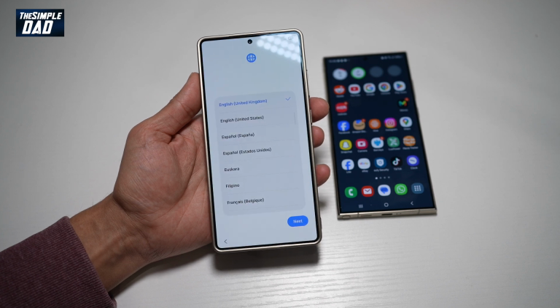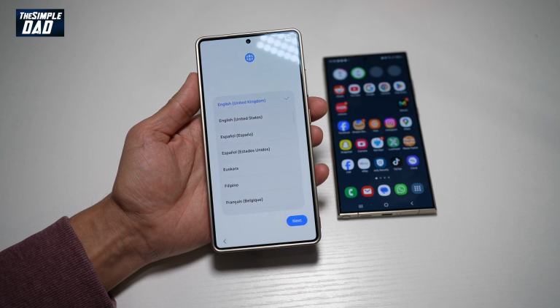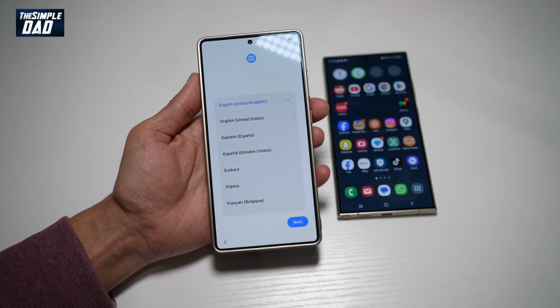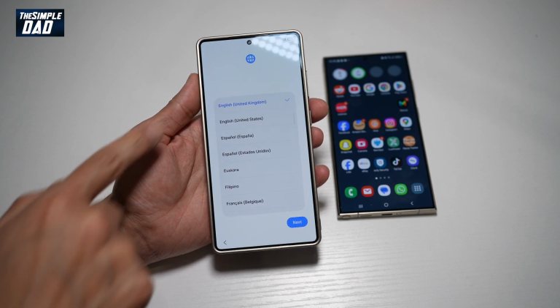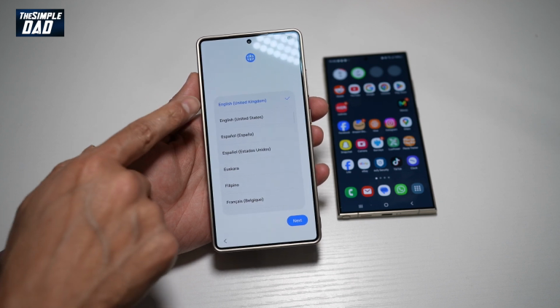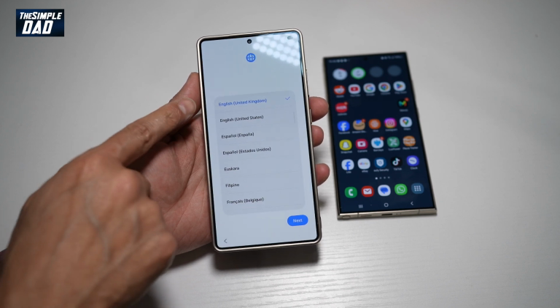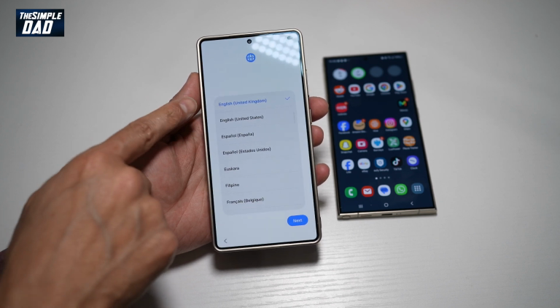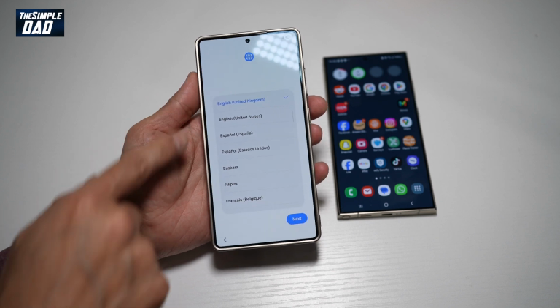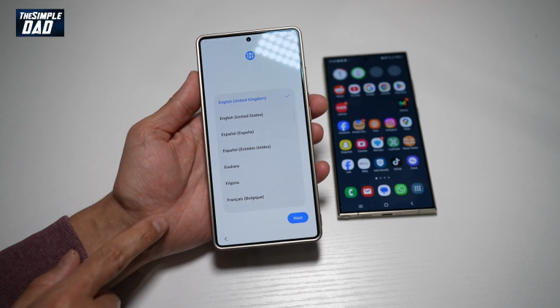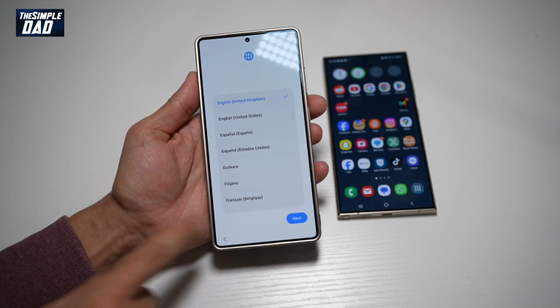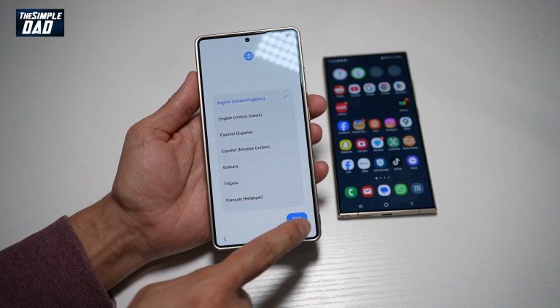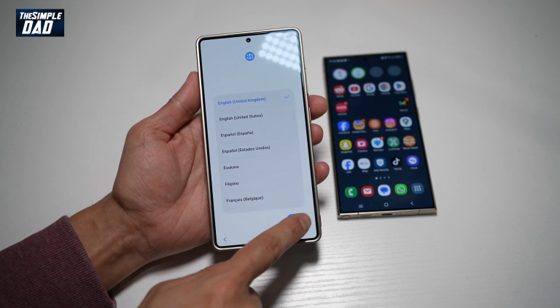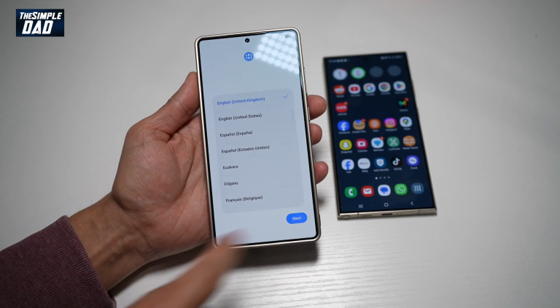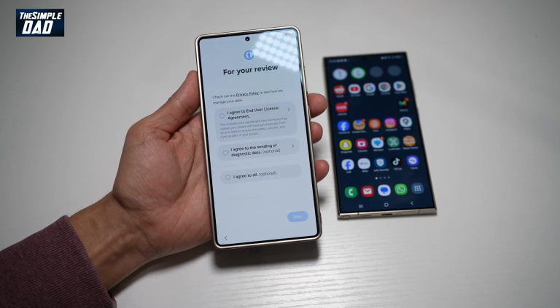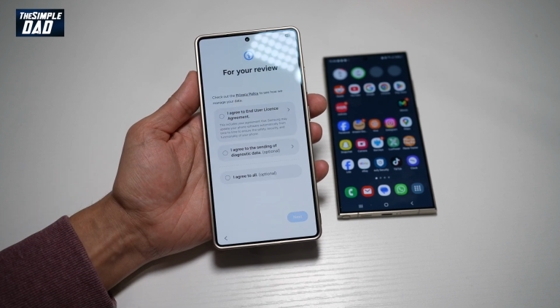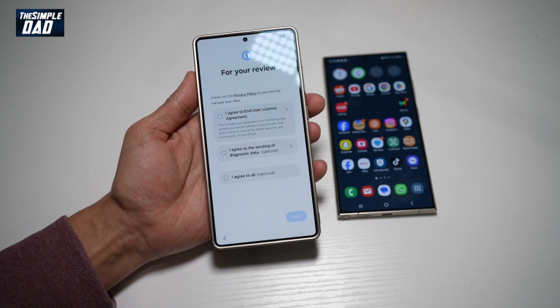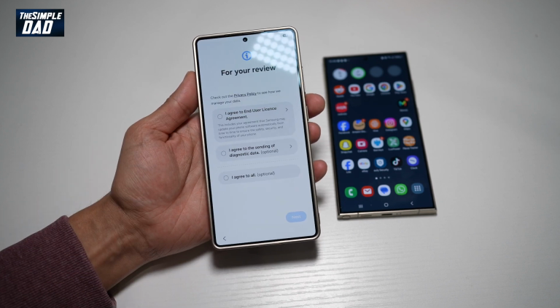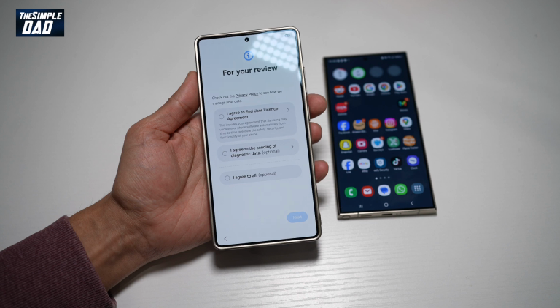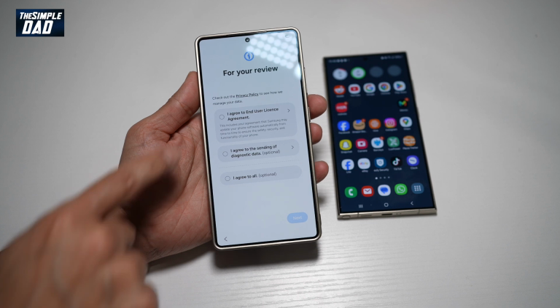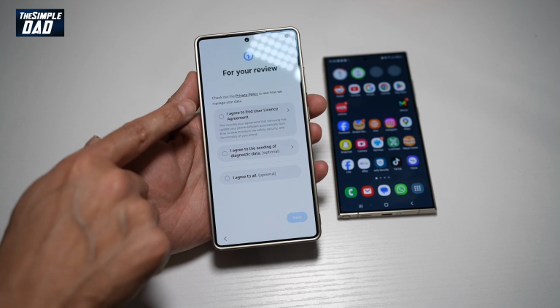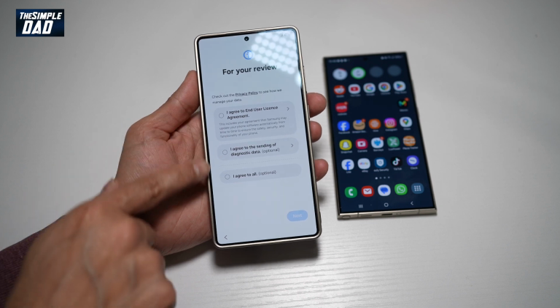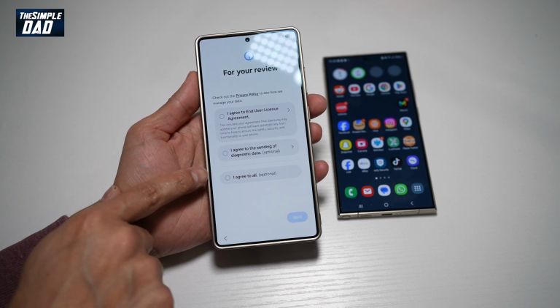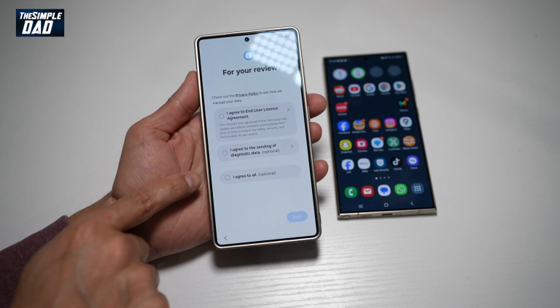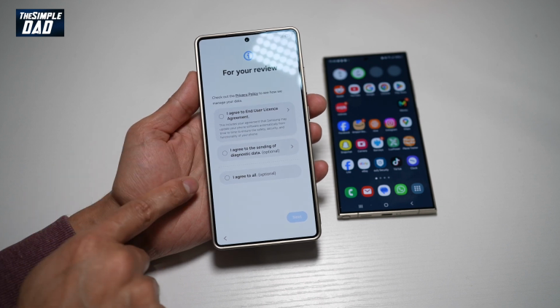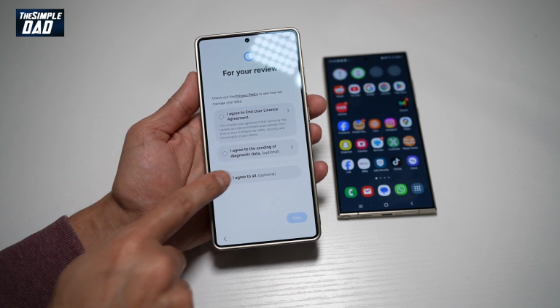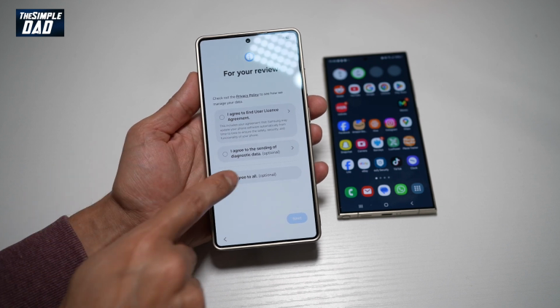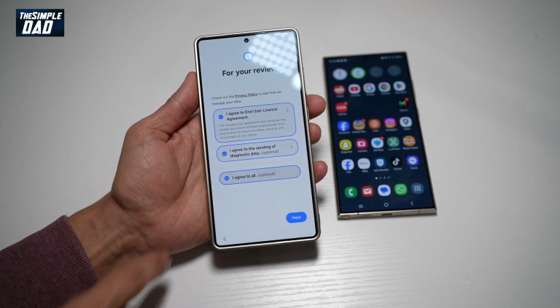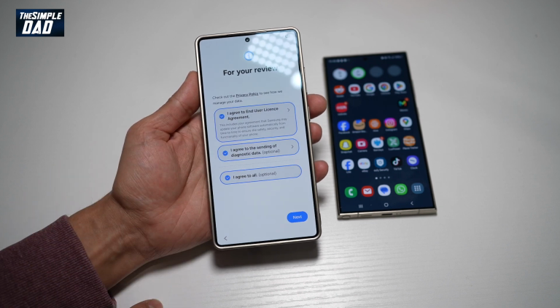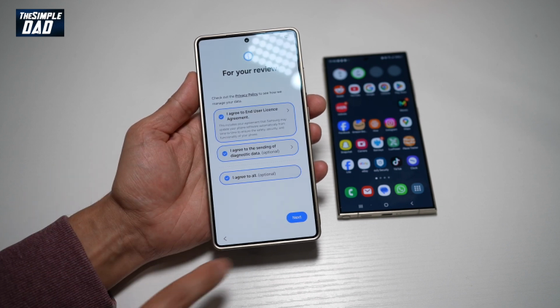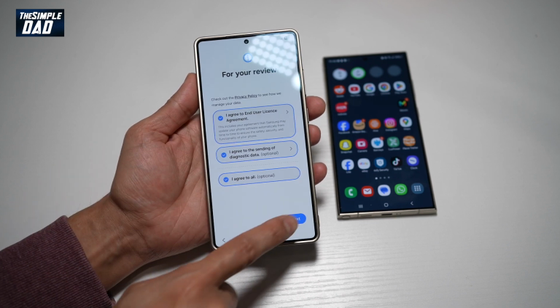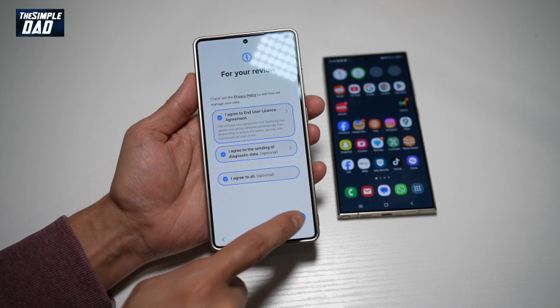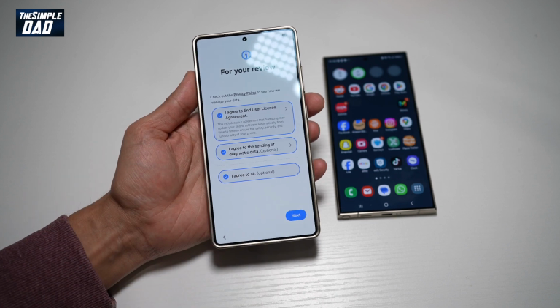Go ahead and select your language, then tap next. Go ahead and agree to the terms and conditions, and tap next.